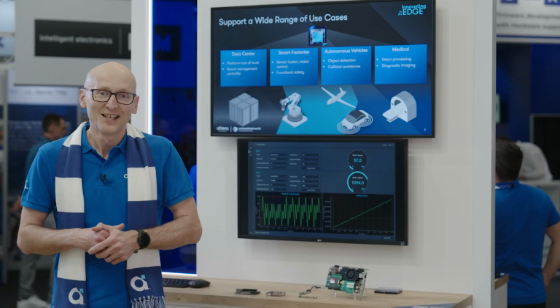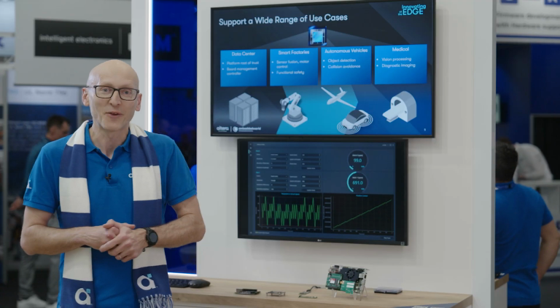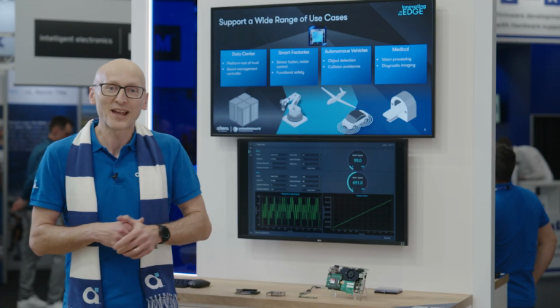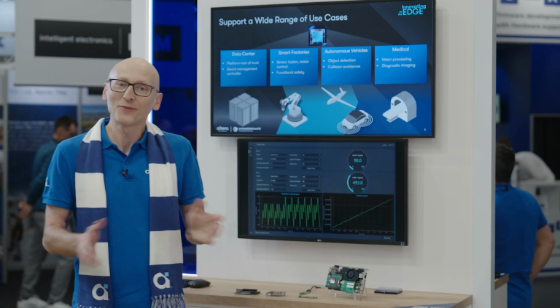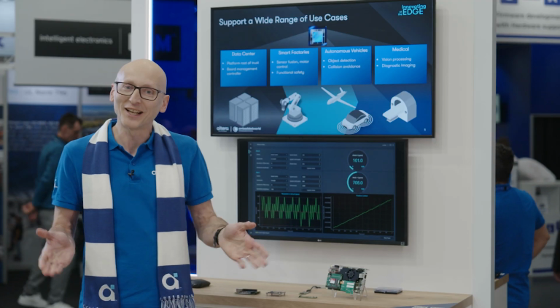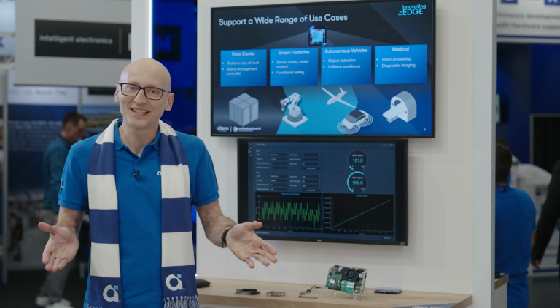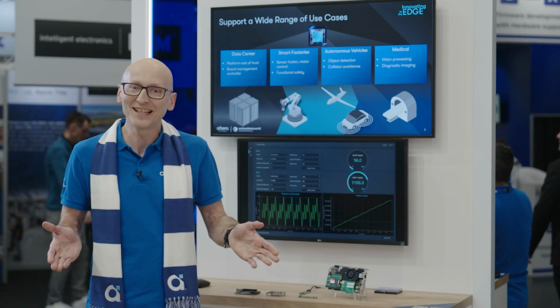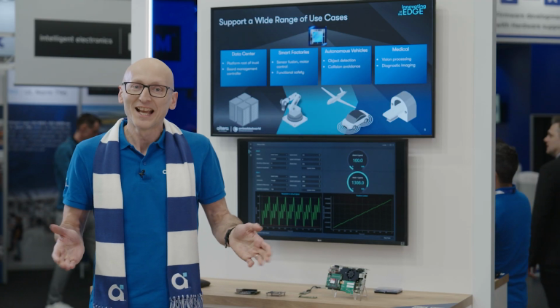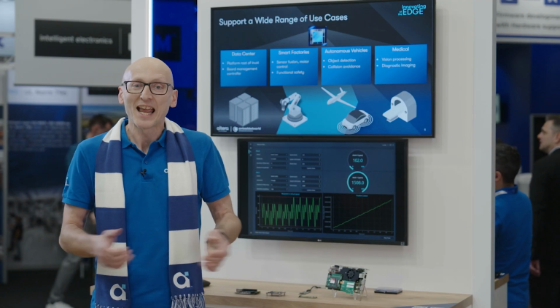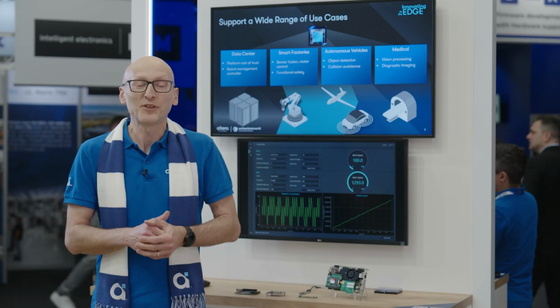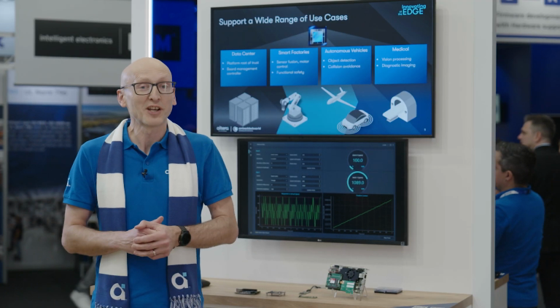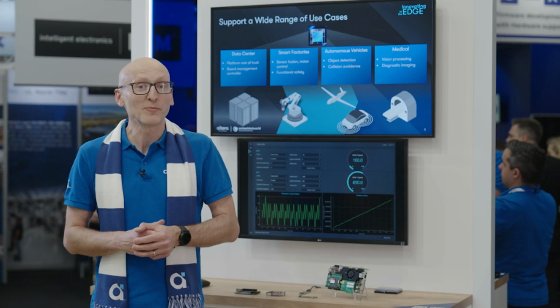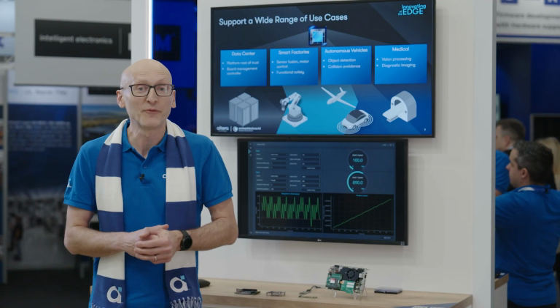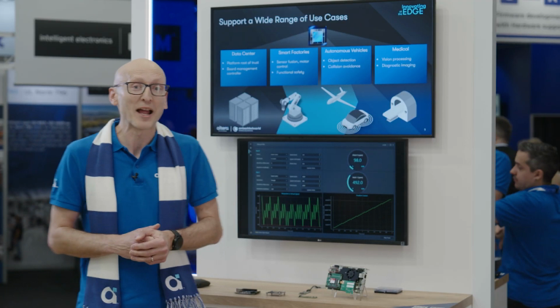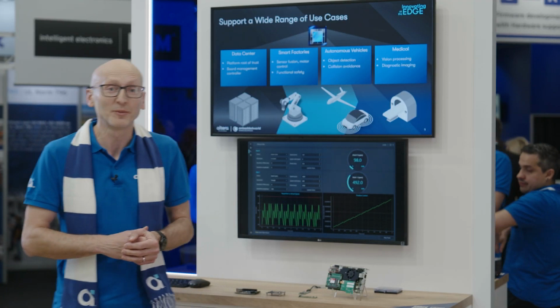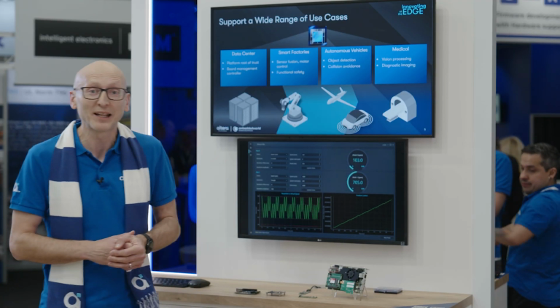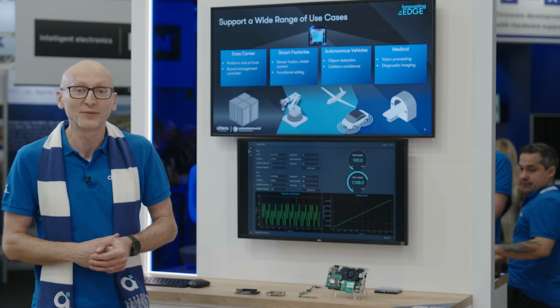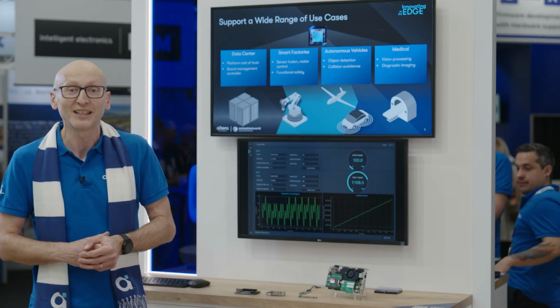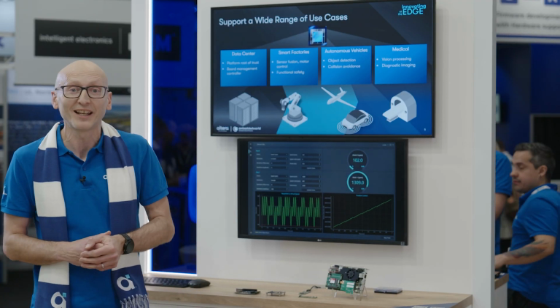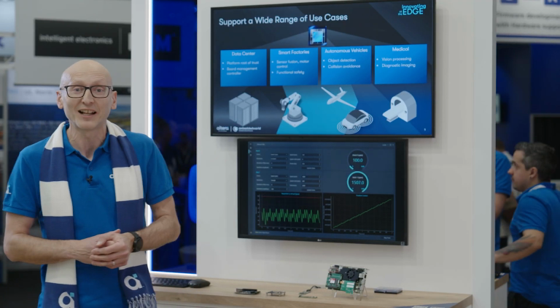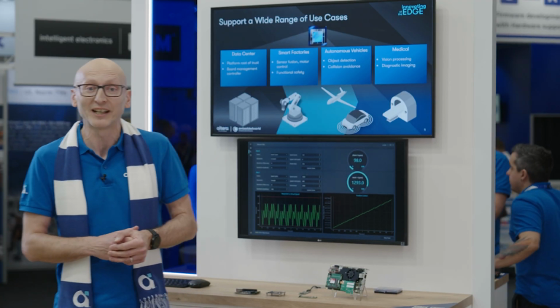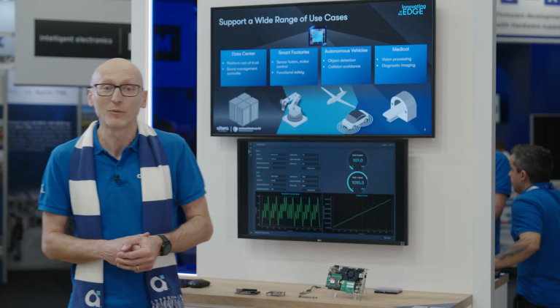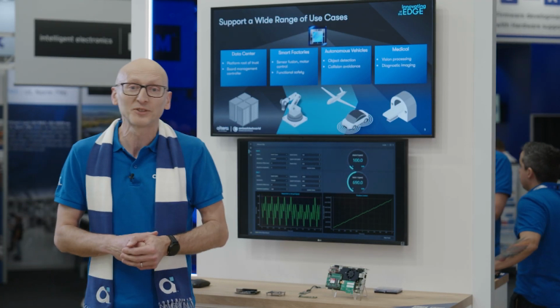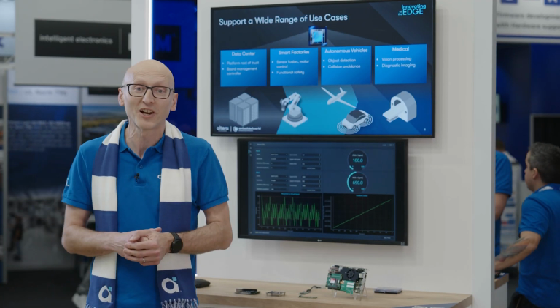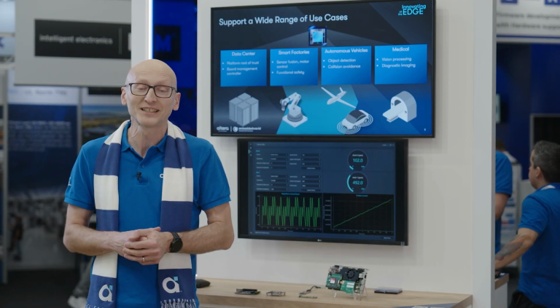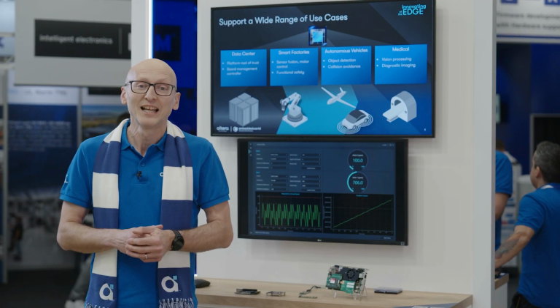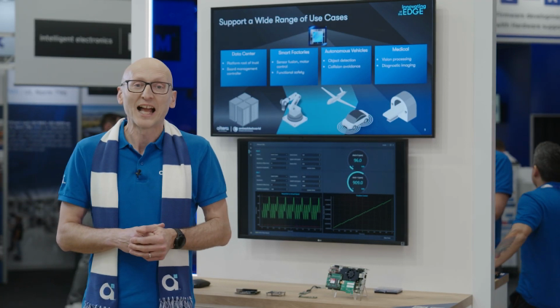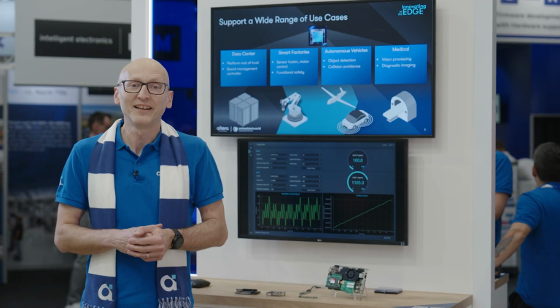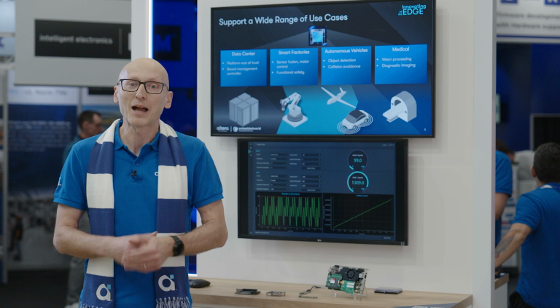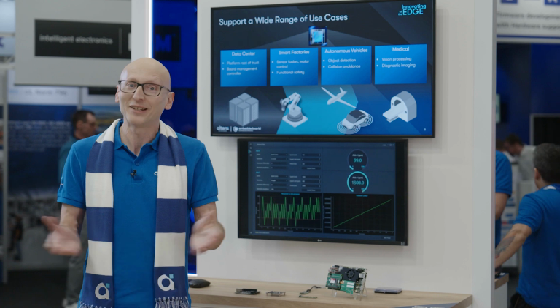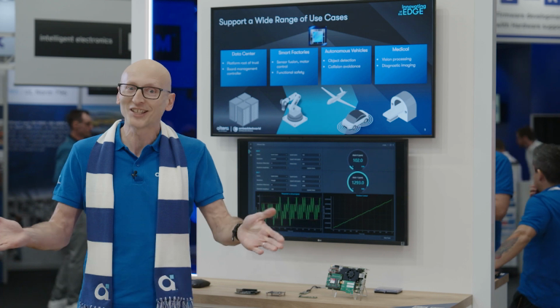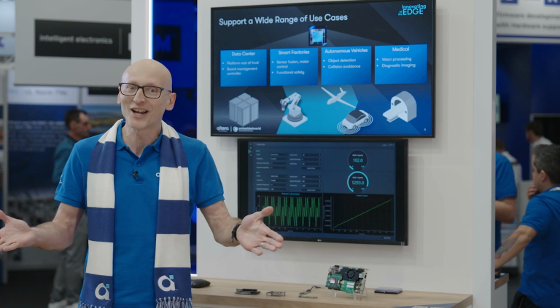Thank you for listening. If you'd like more information, please visit the Altera website — and happy designing!